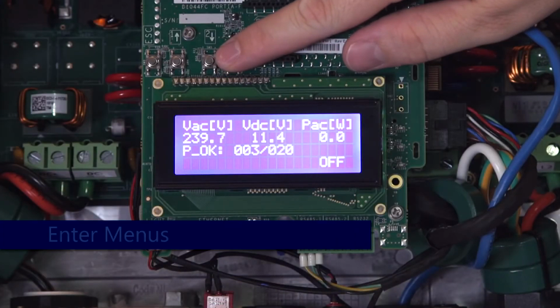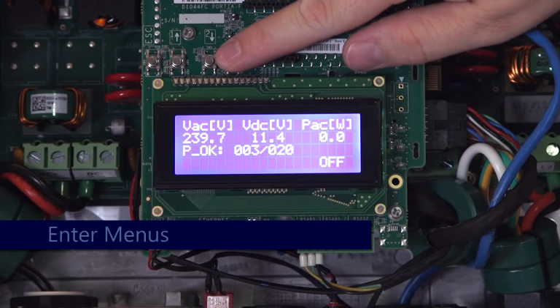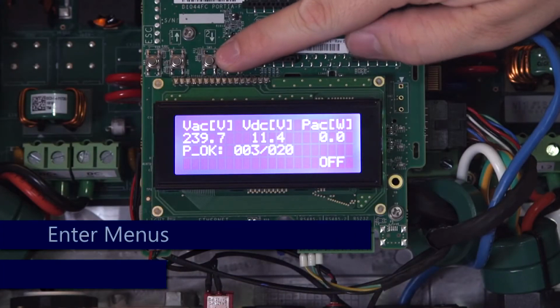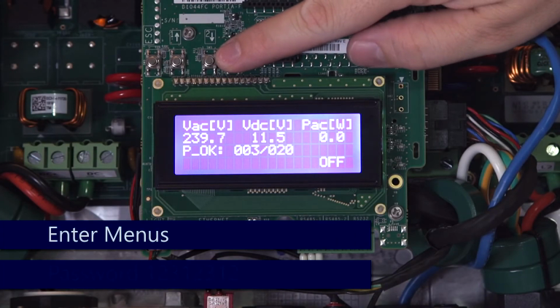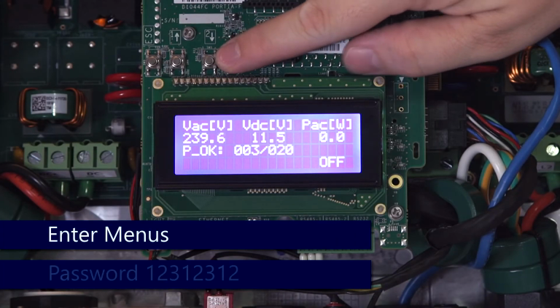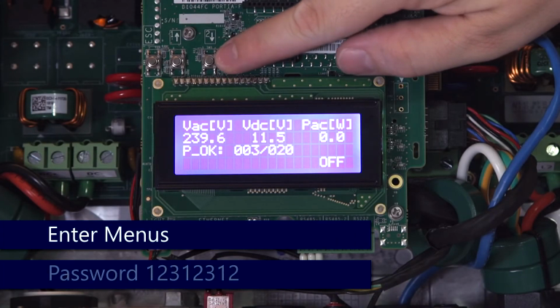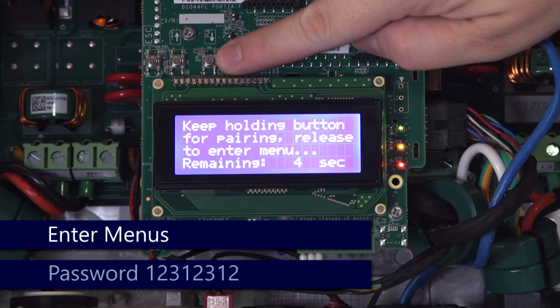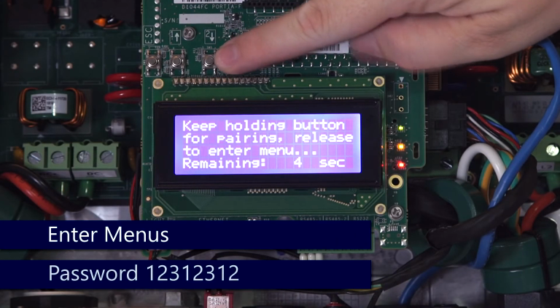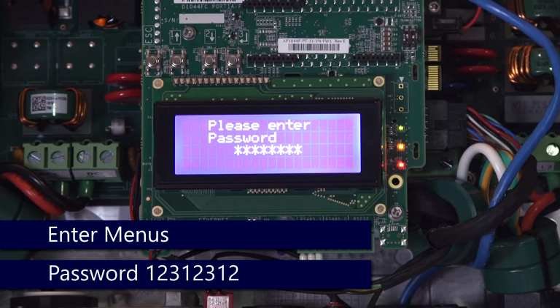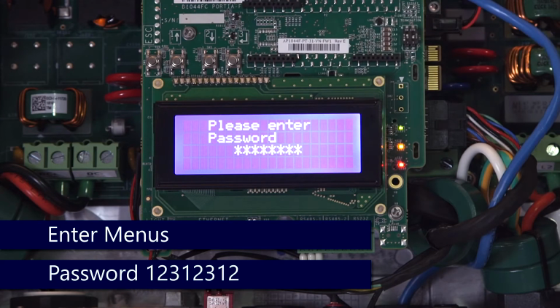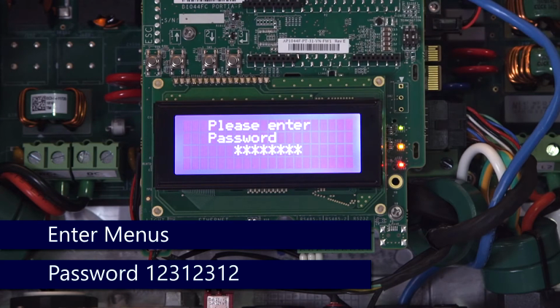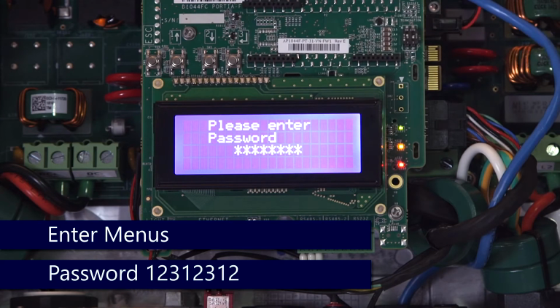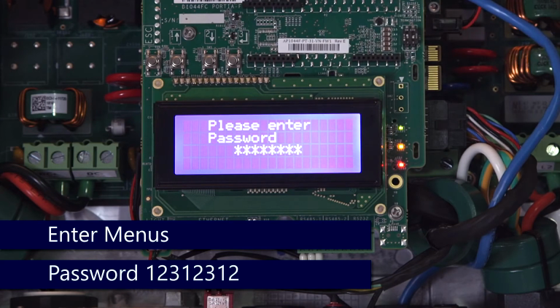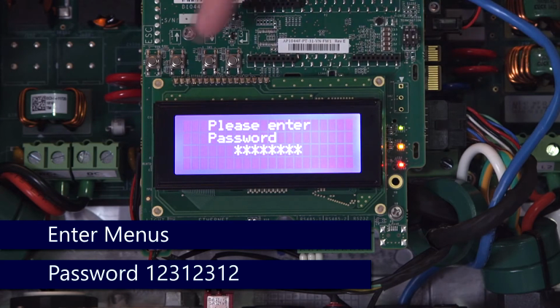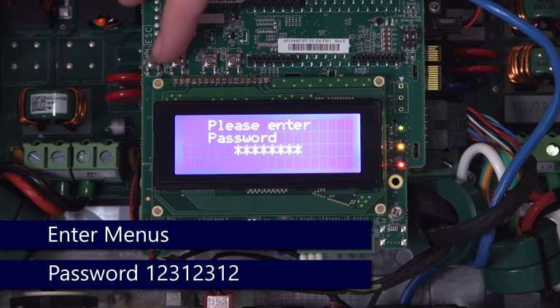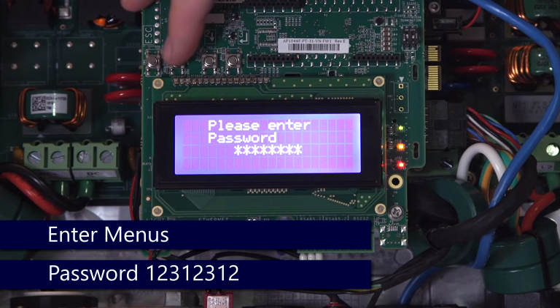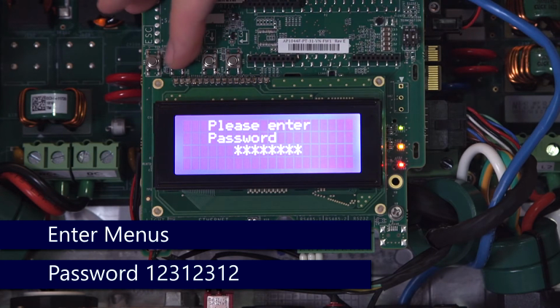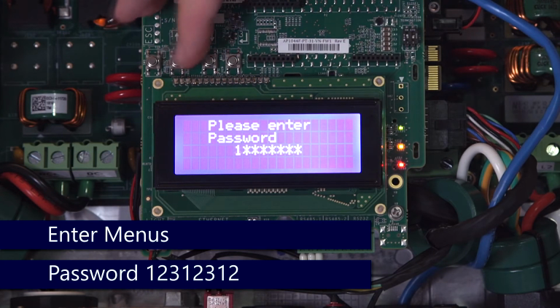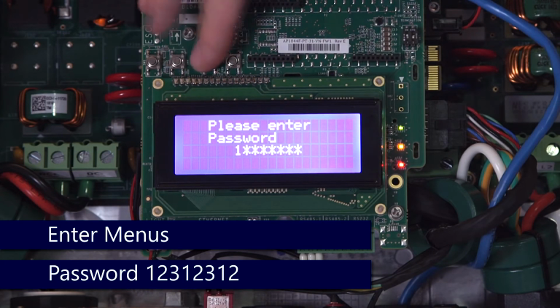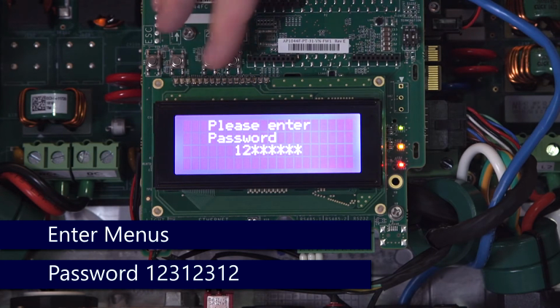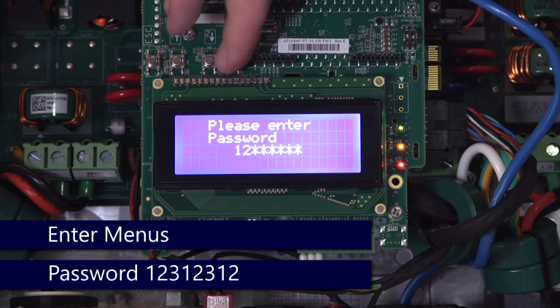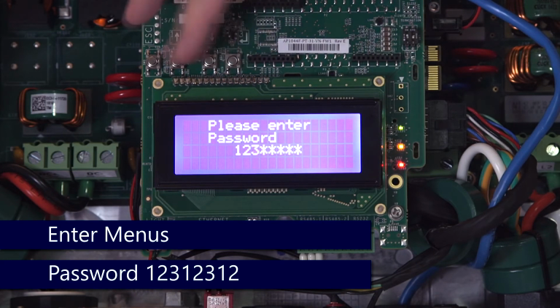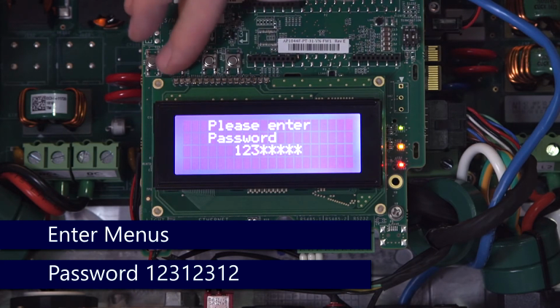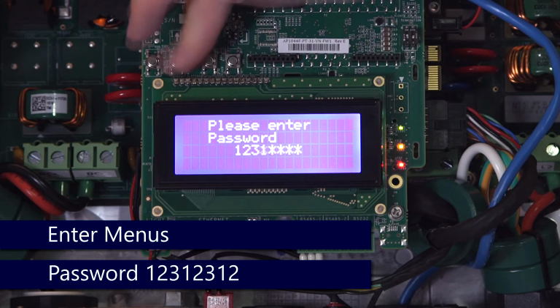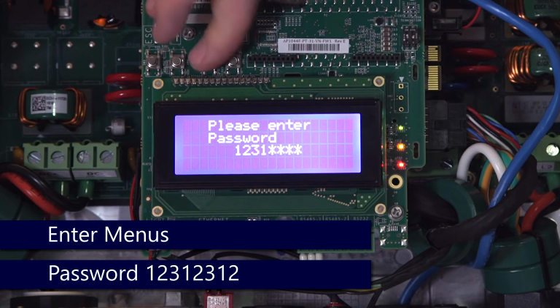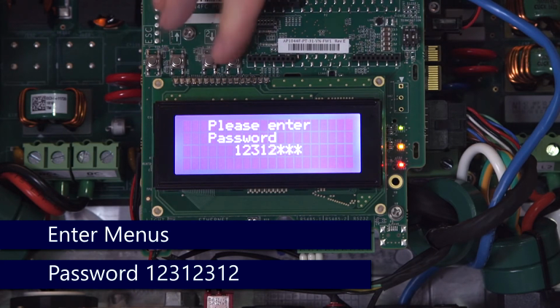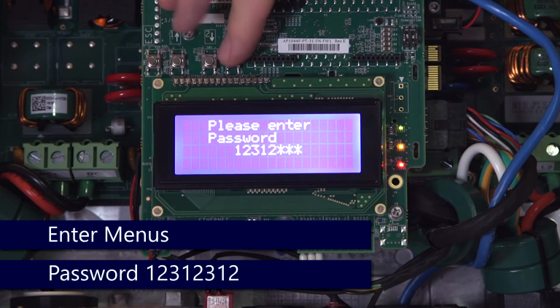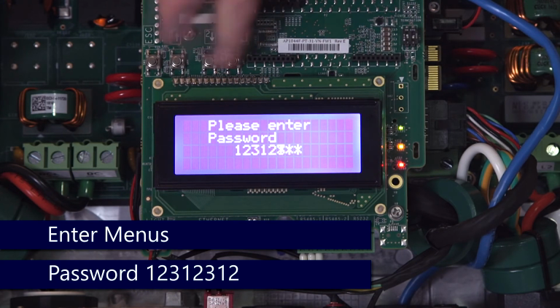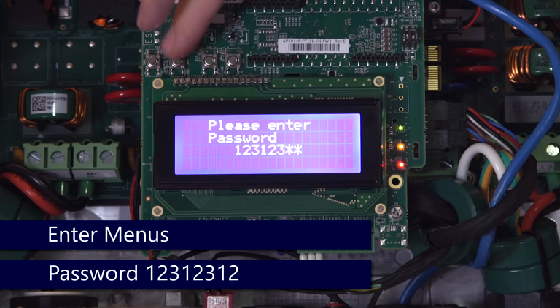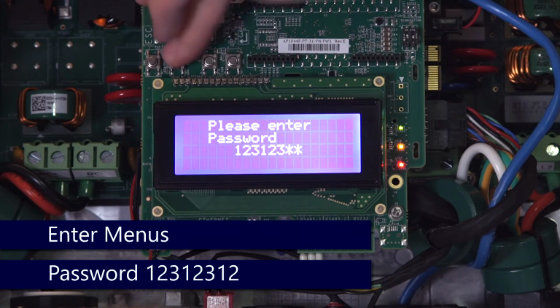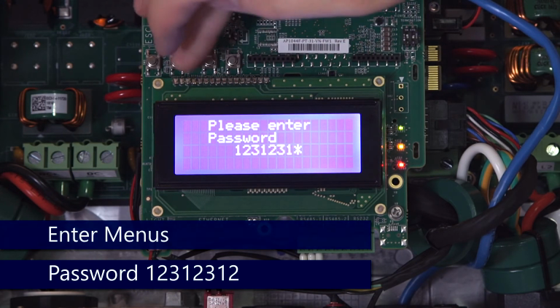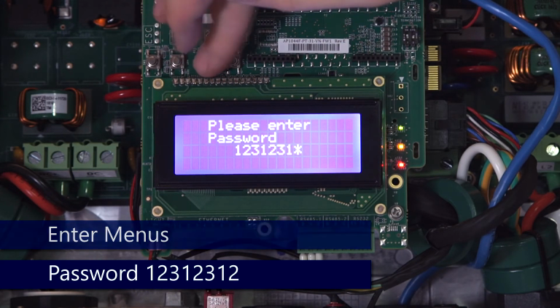Enter the menus via the four-button interface. Long hold on Enter — the password is 12312312.